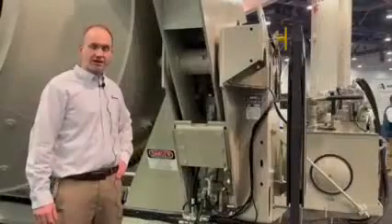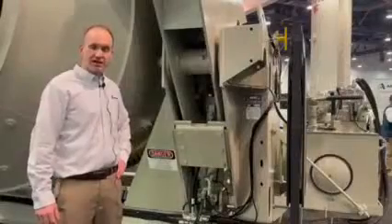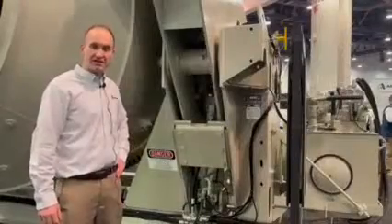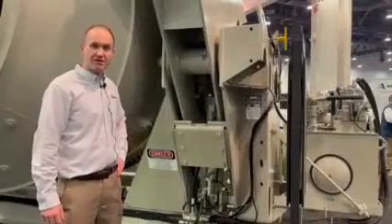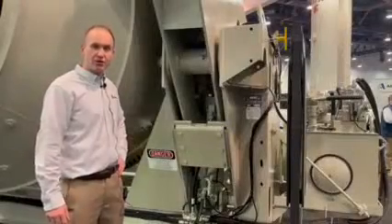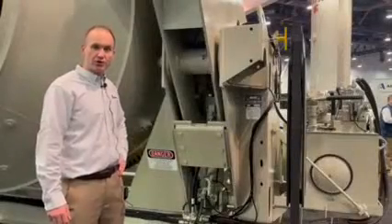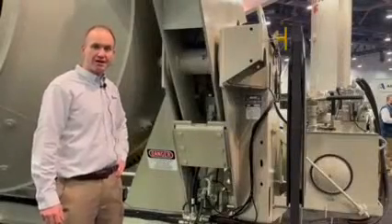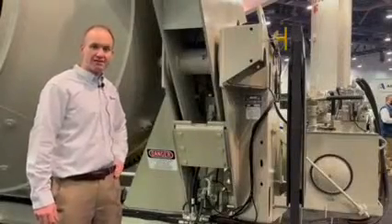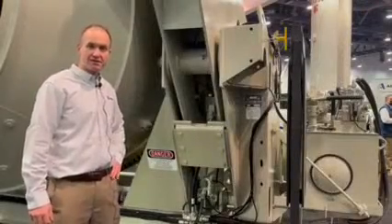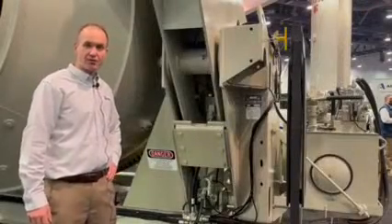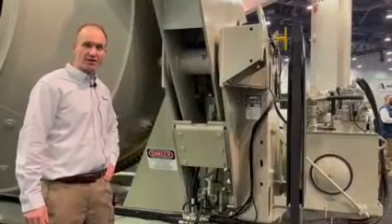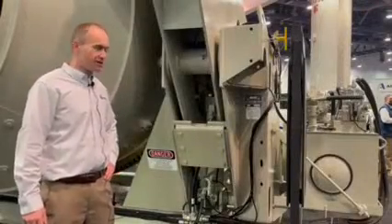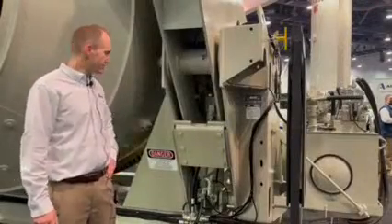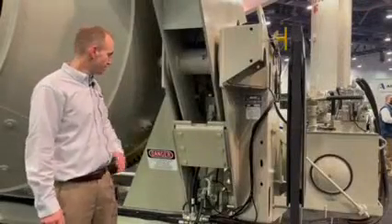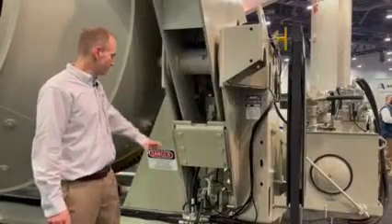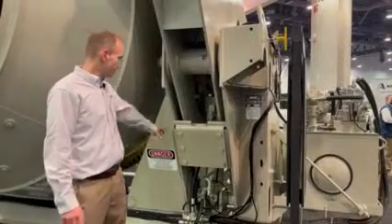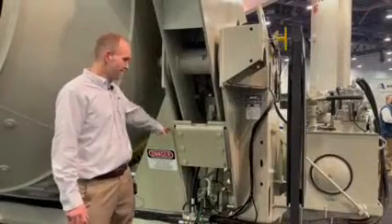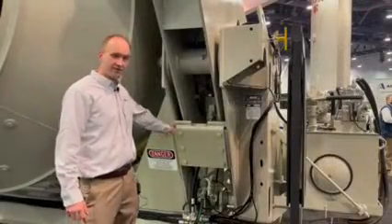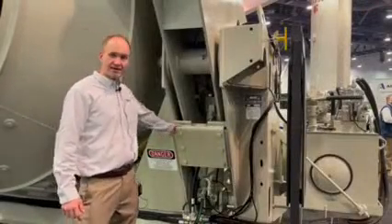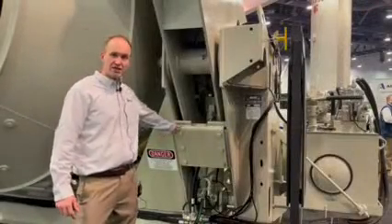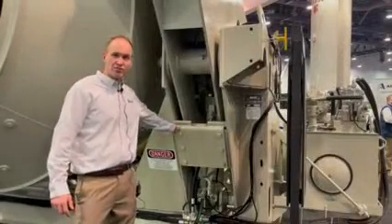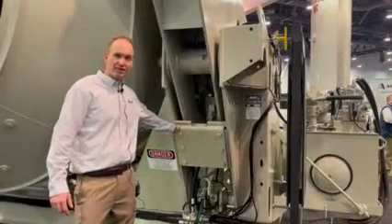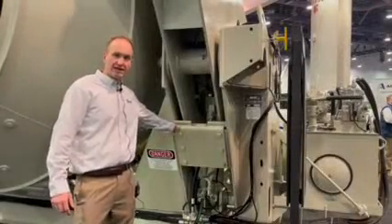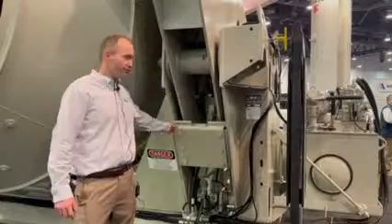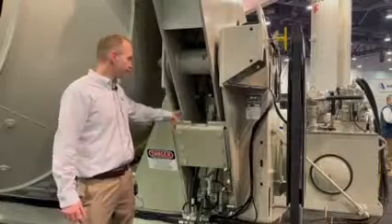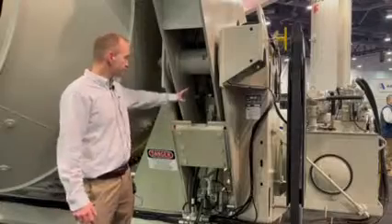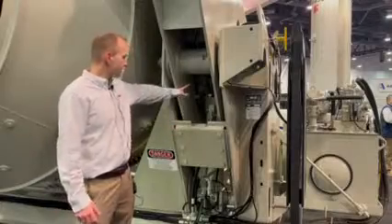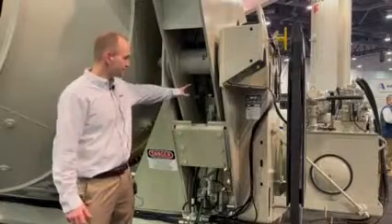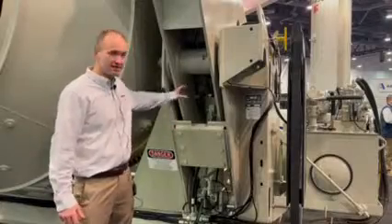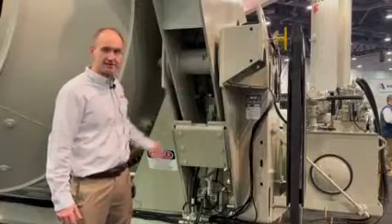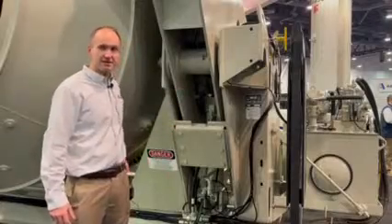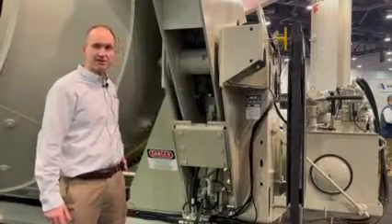Unlike some of the older models of the Rex mixer, we have a detachable plate here for ease of access into the cylinder.